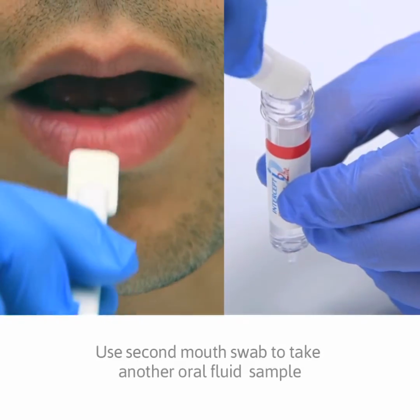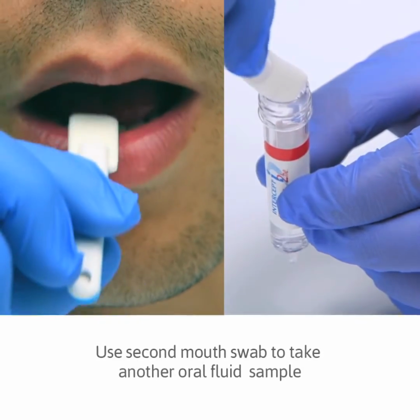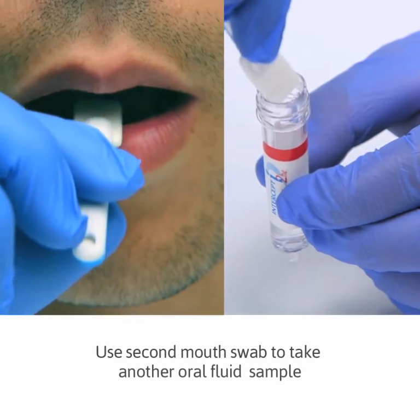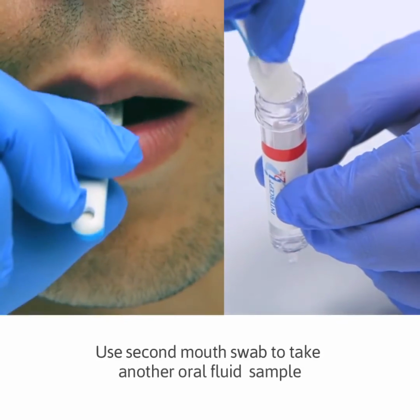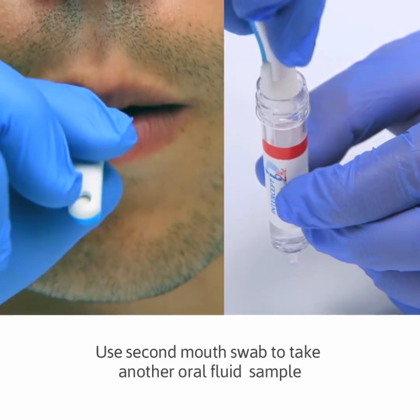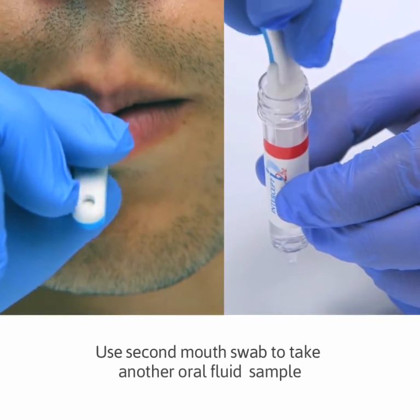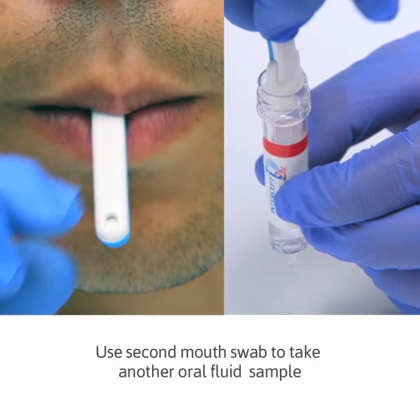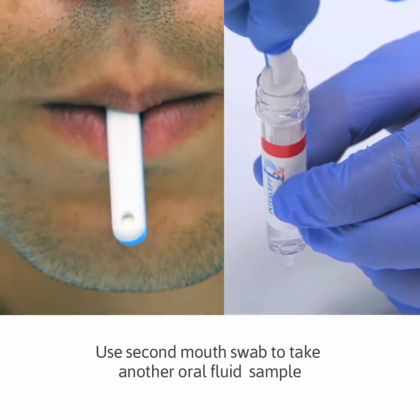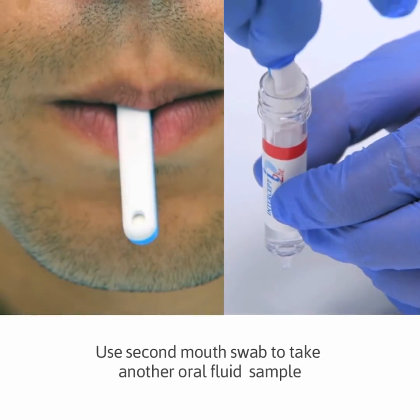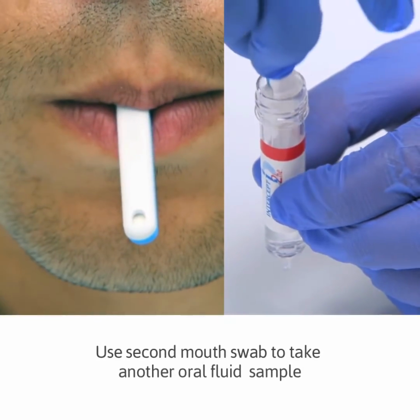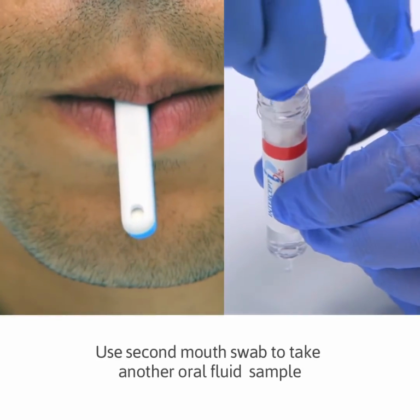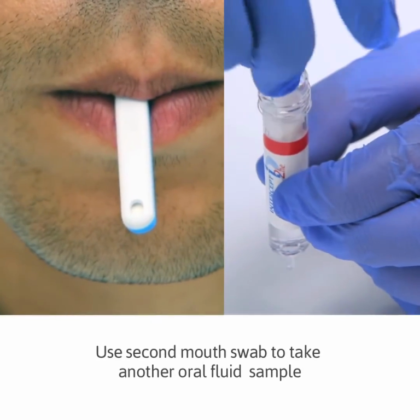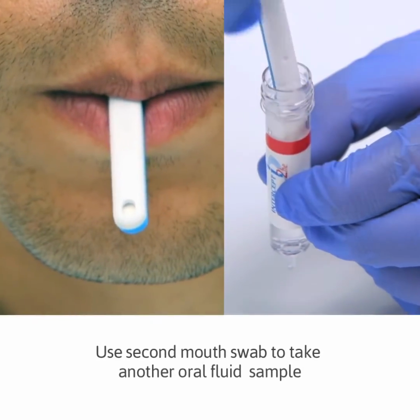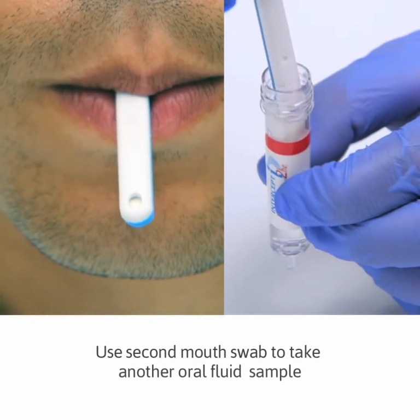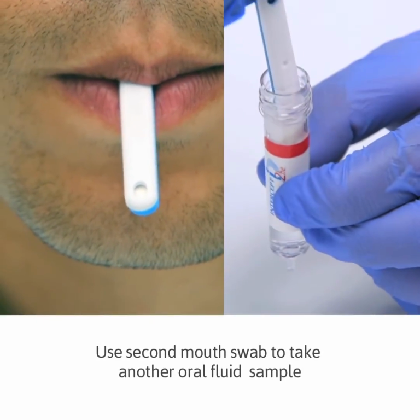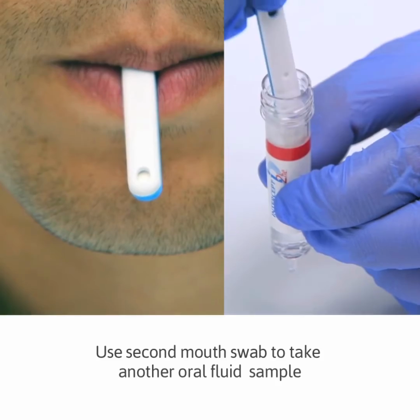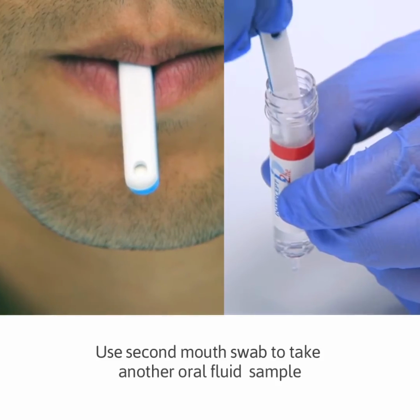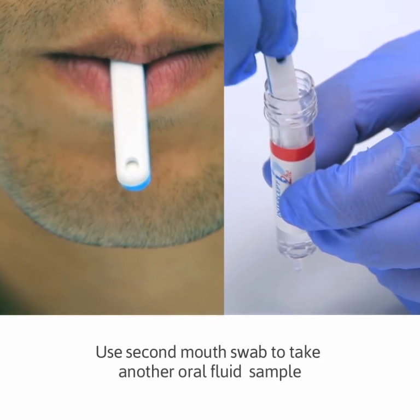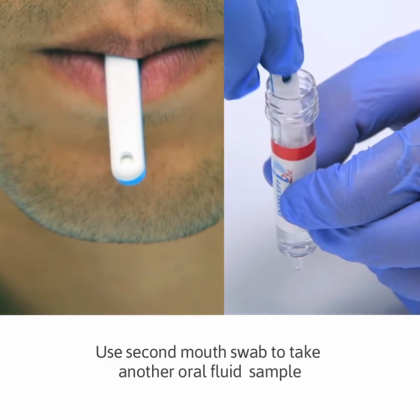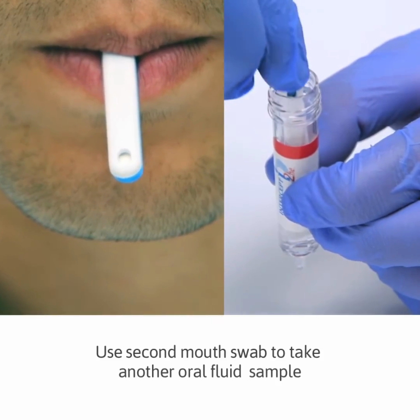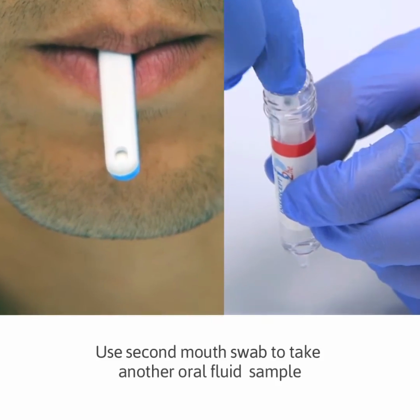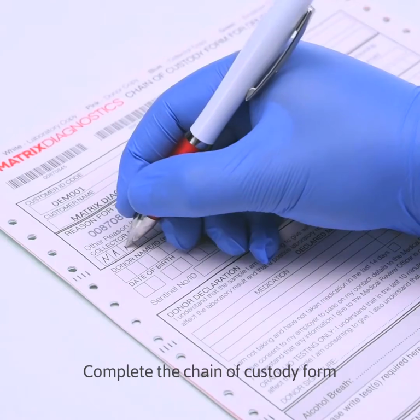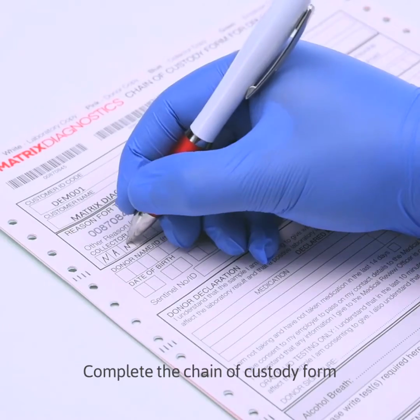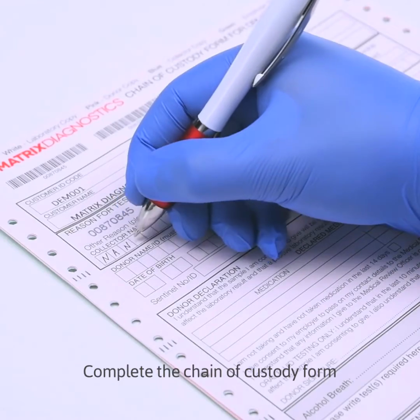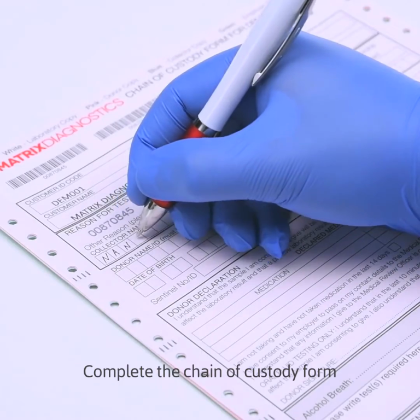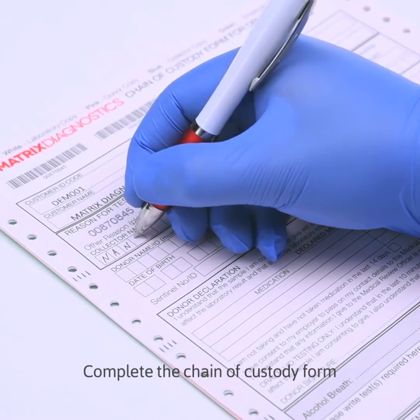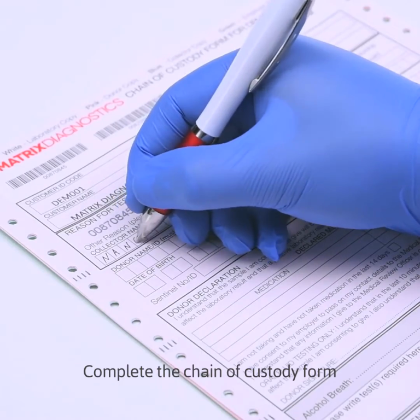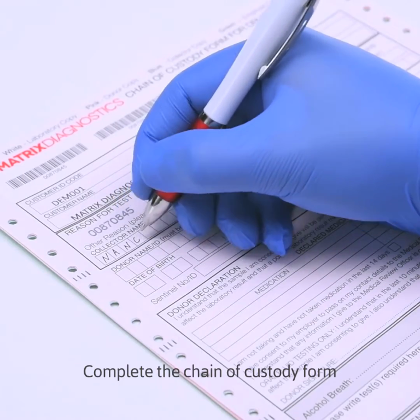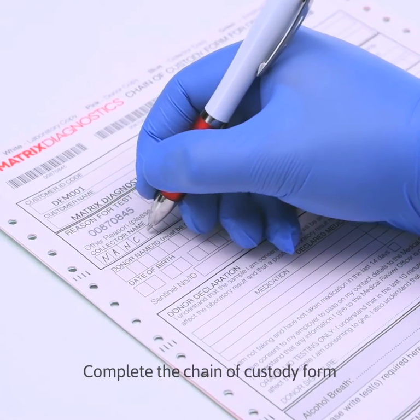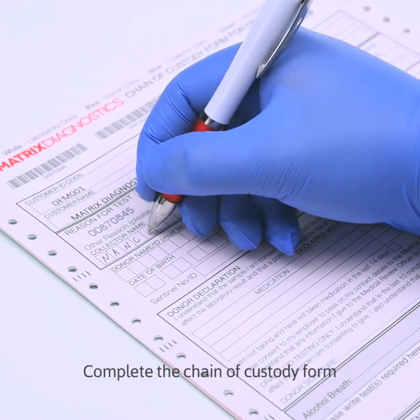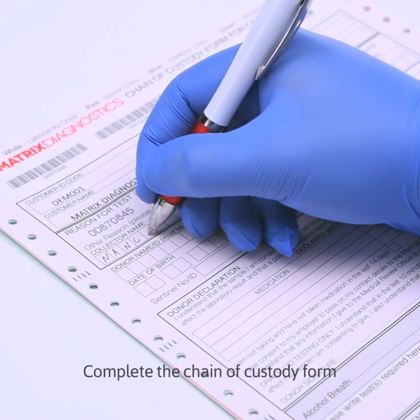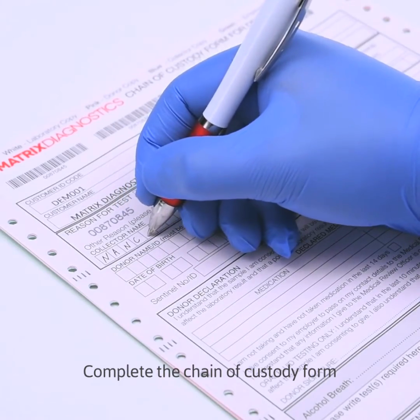Use the second mouth swab to take another oral fluid sample. Complete the chain of custody form.